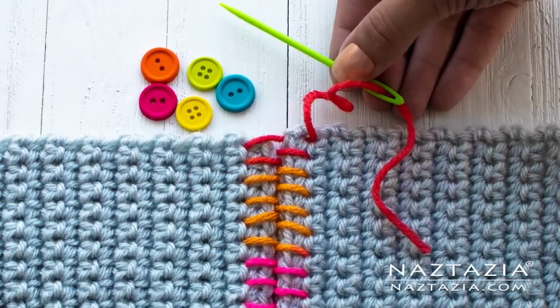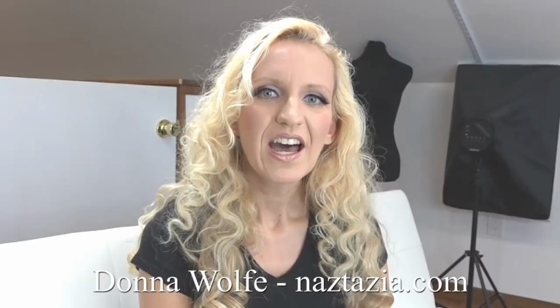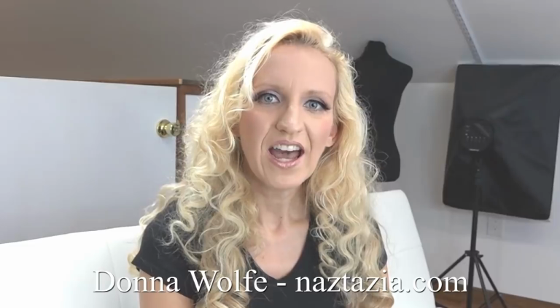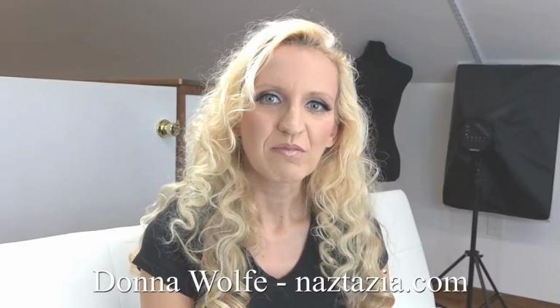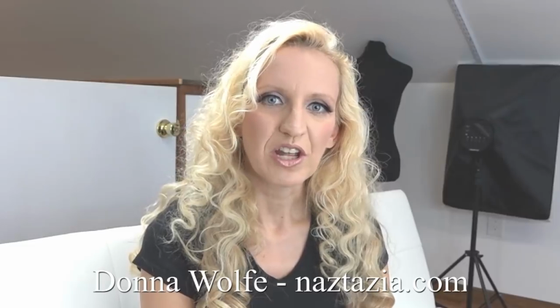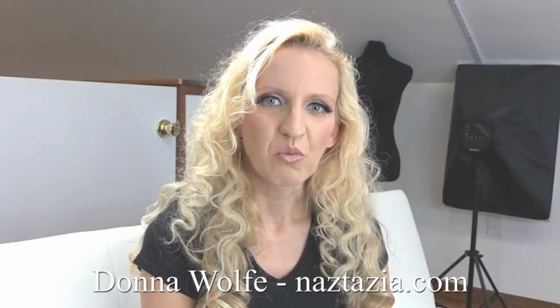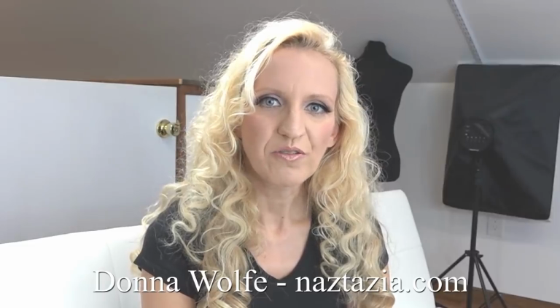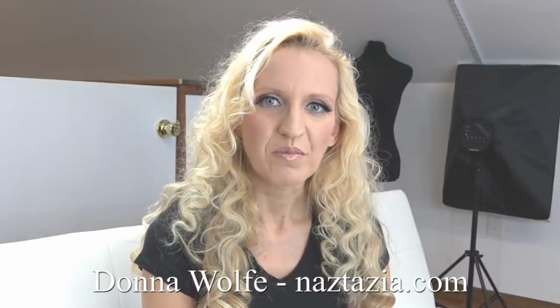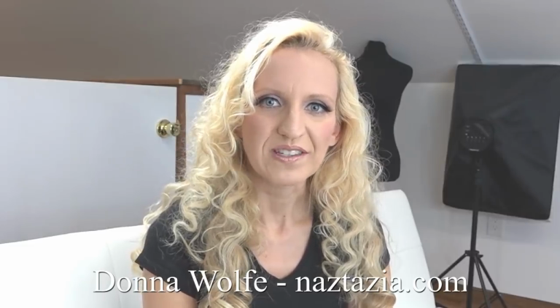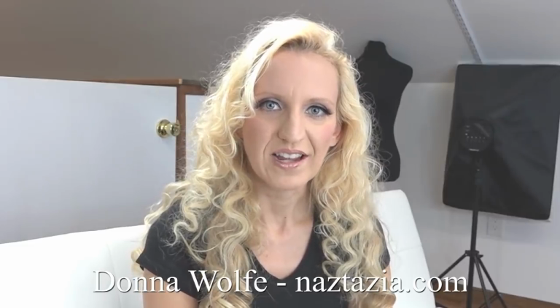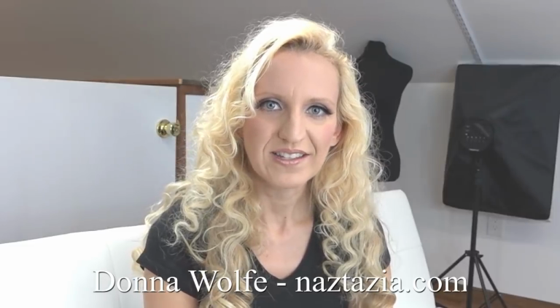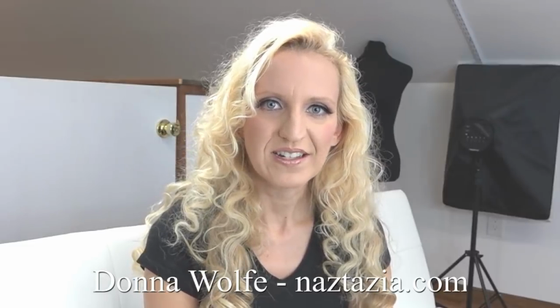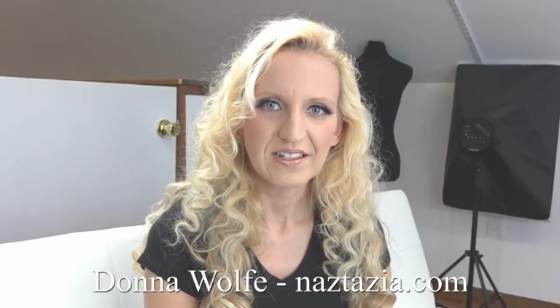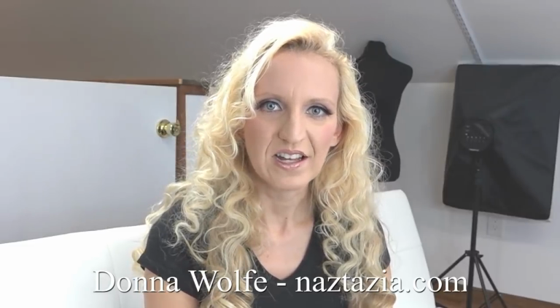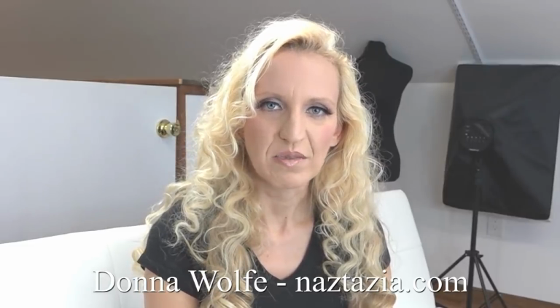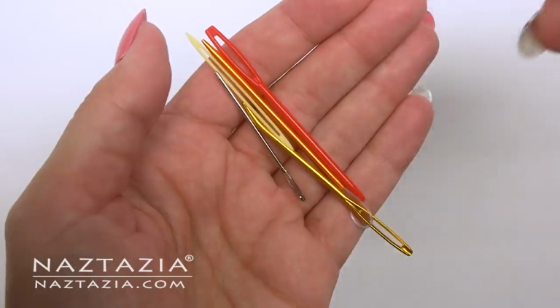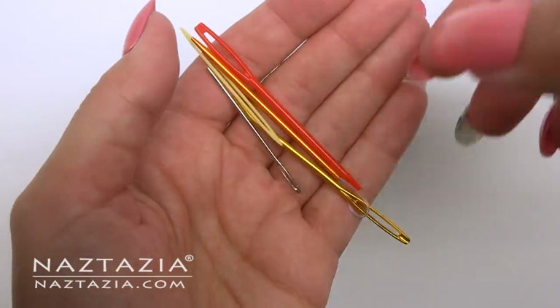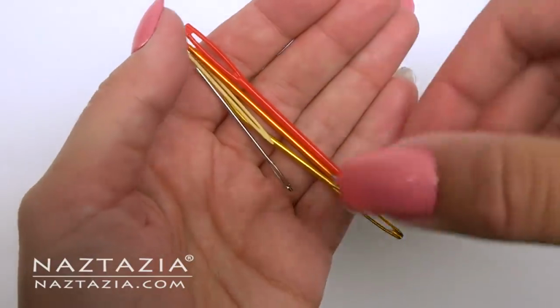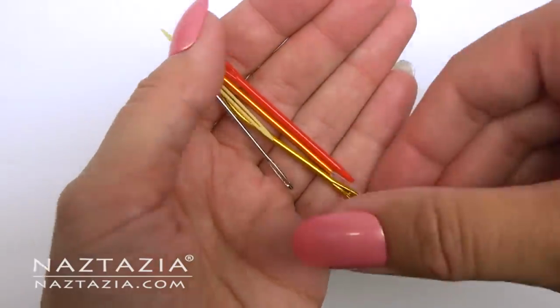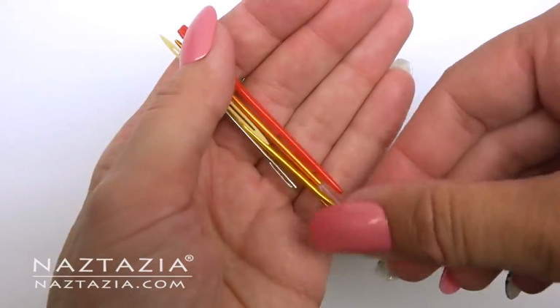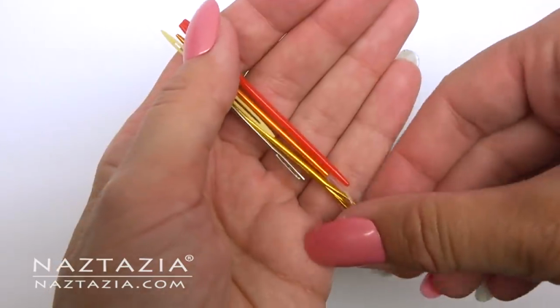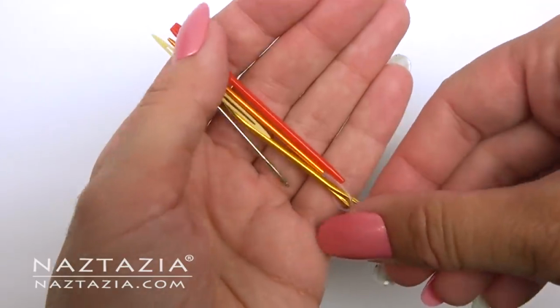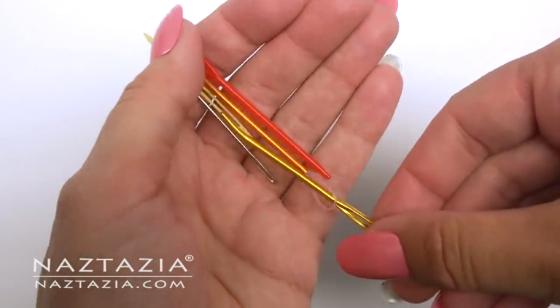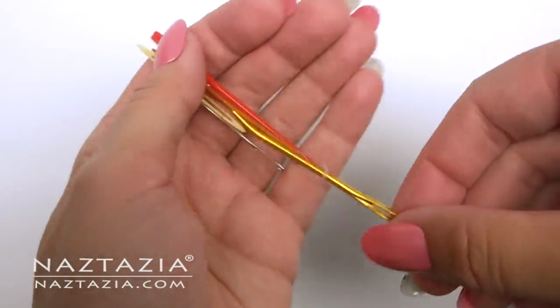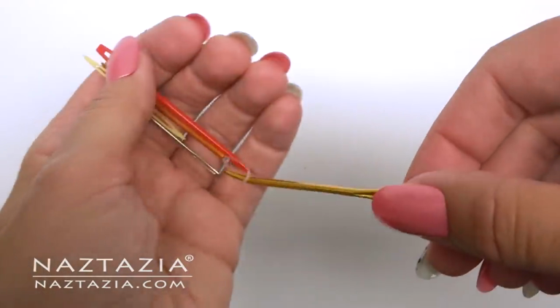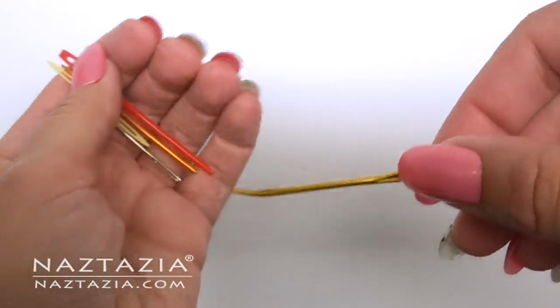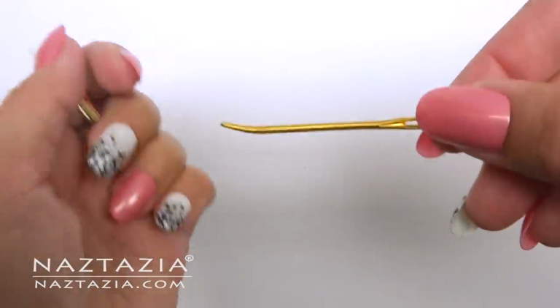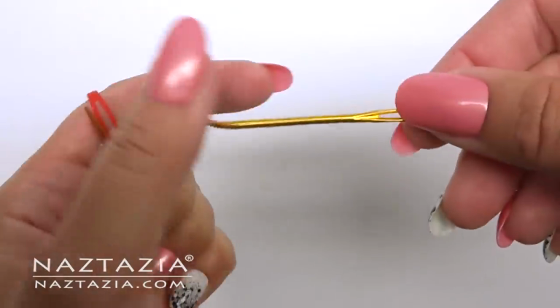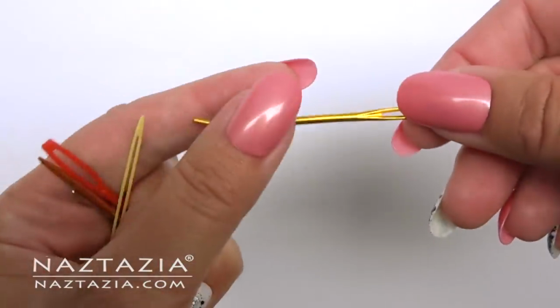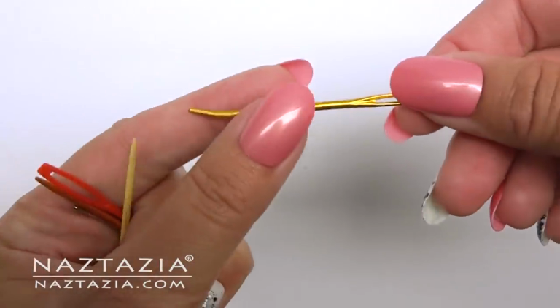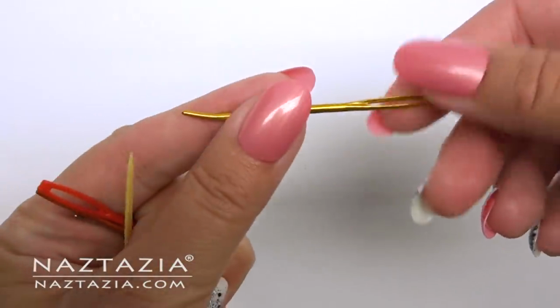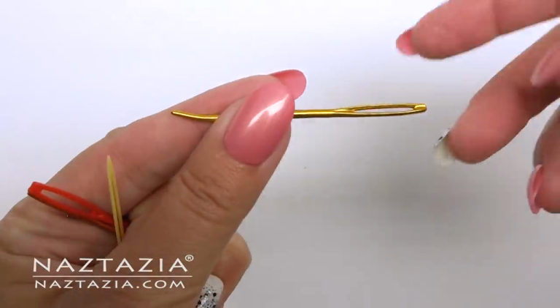Hi, I'm Donna Wolfe from naztazia.com. Today I'll show you some tips for sewing with crochet.